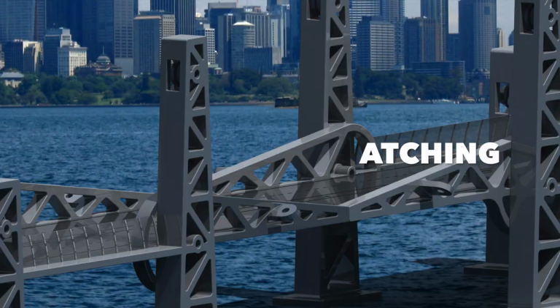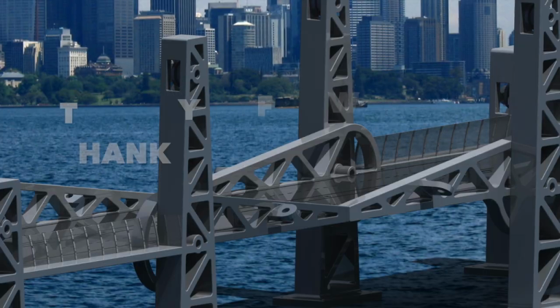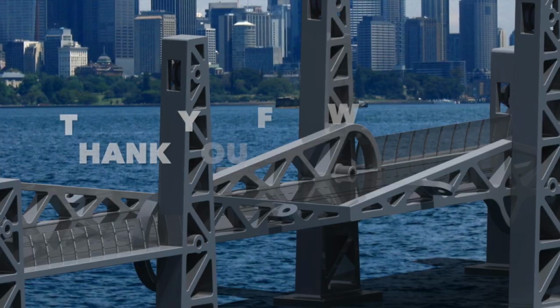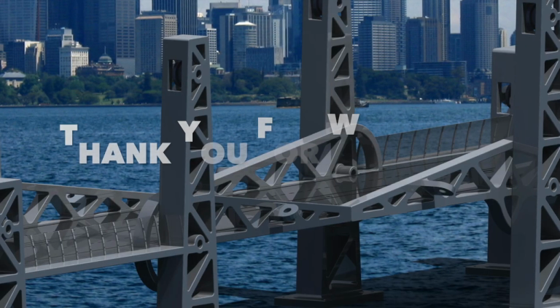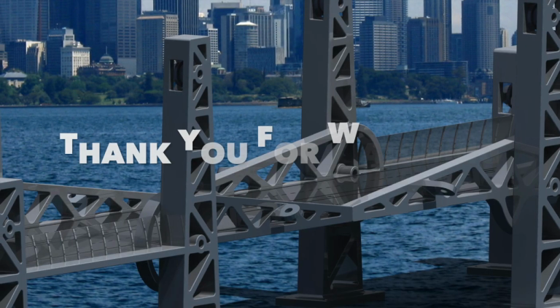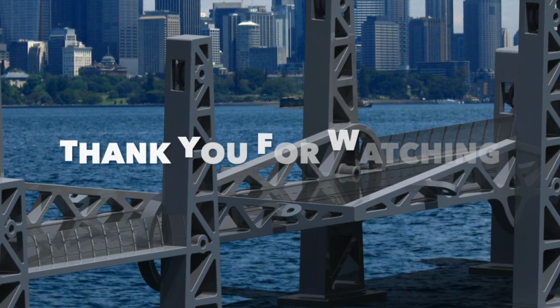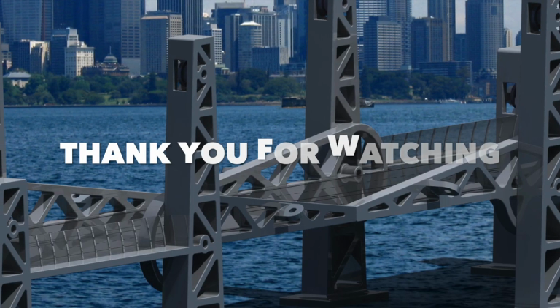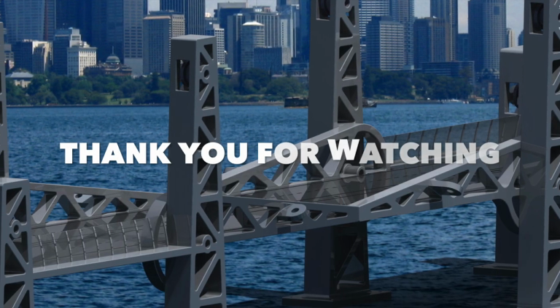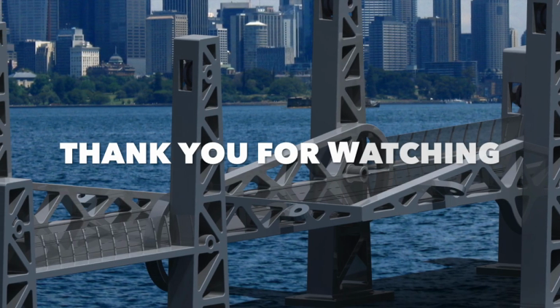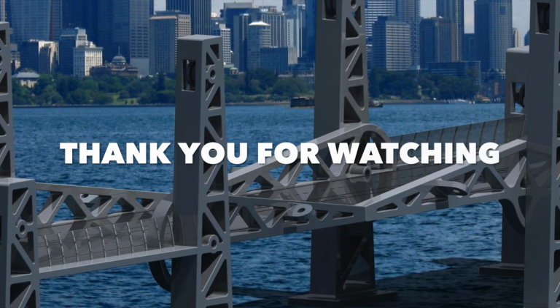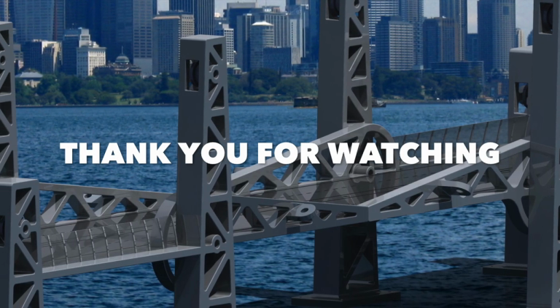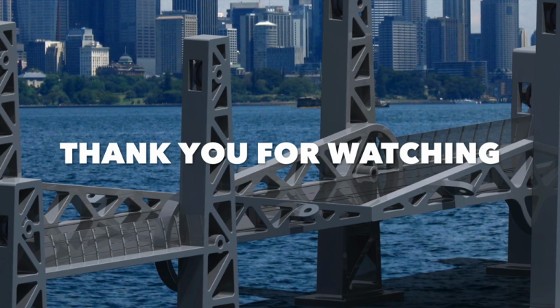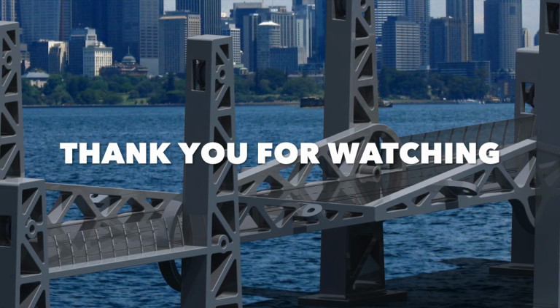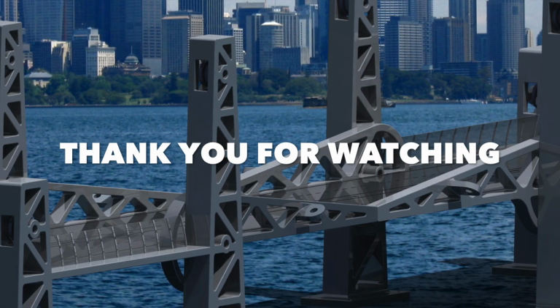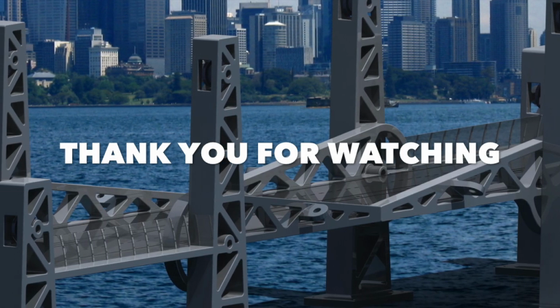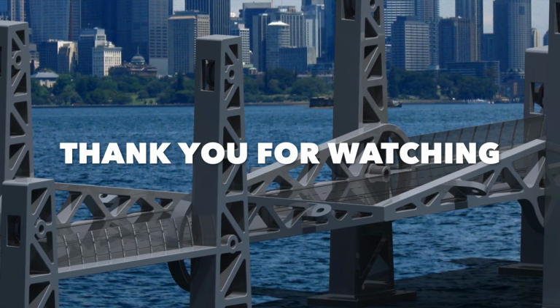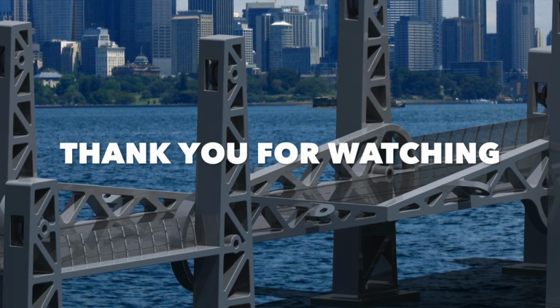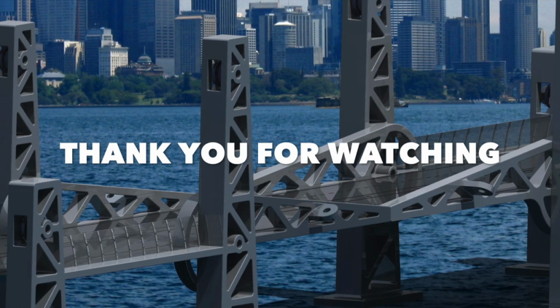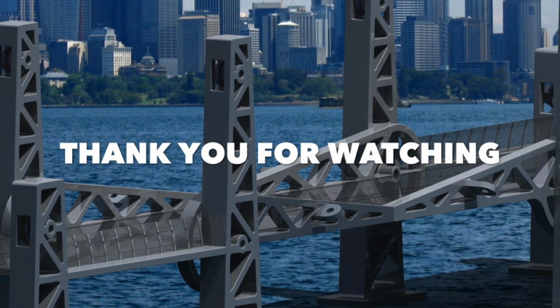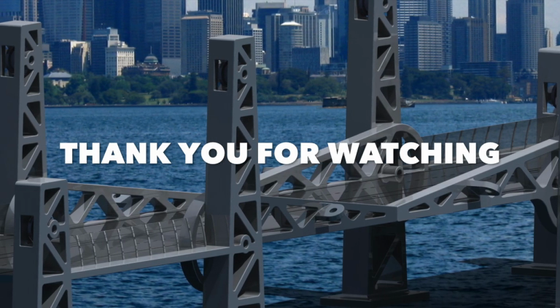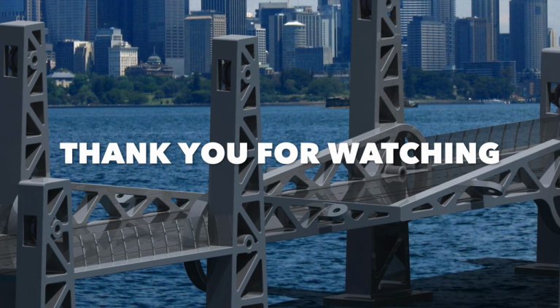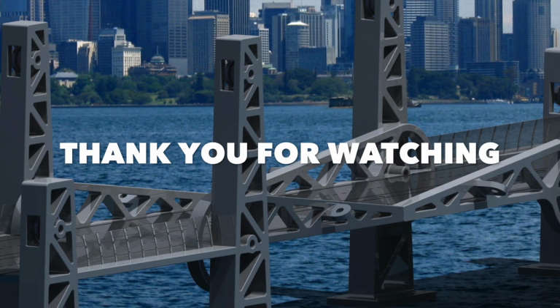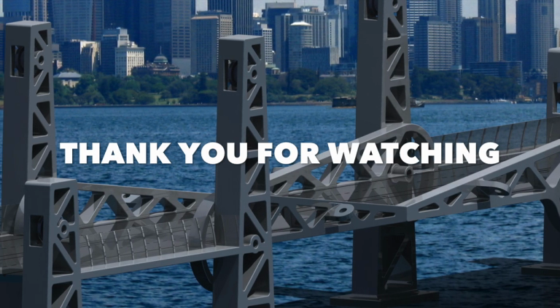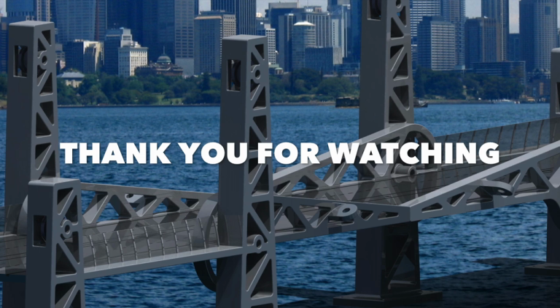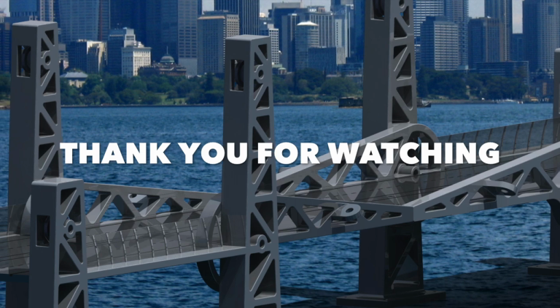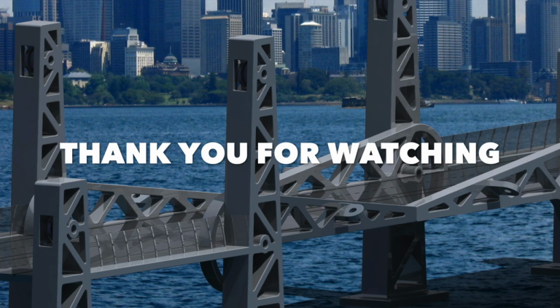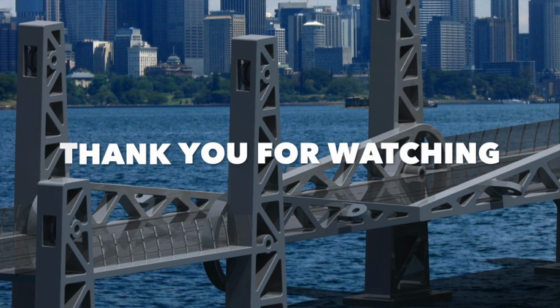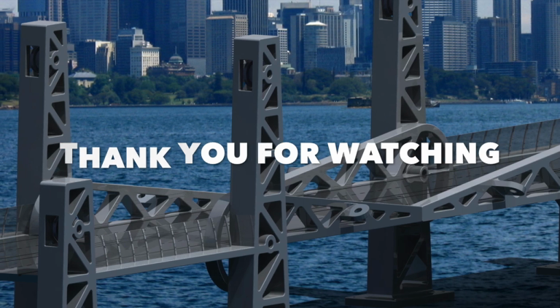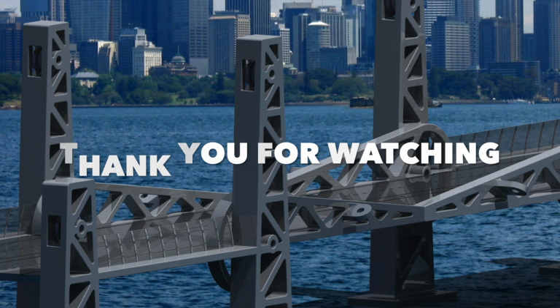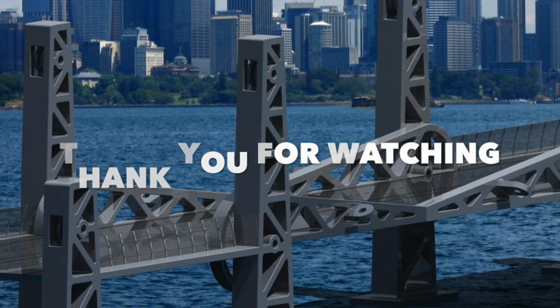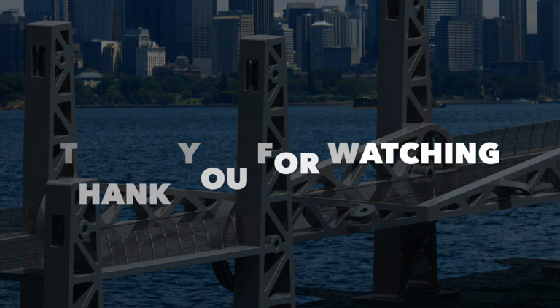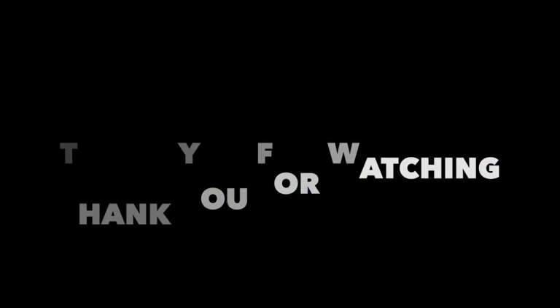After testing the bridge, we know that every single requirement that was on the task is fulfilled. Thank you for watching and we hope that you enjoyed our project.